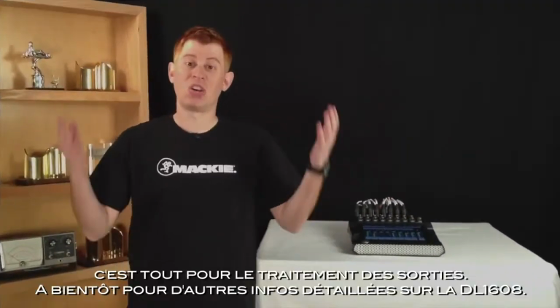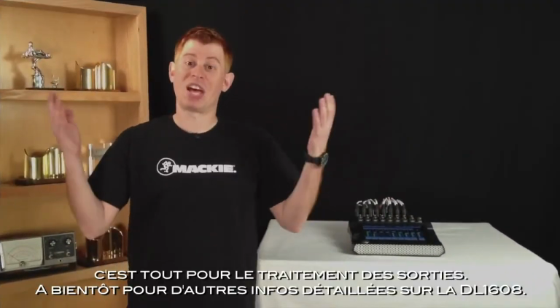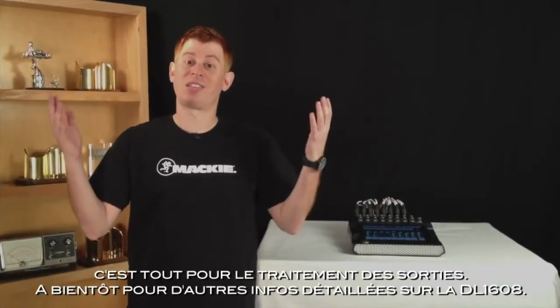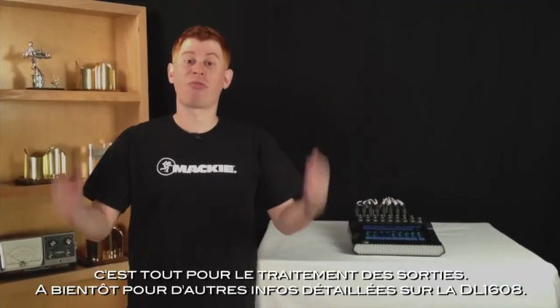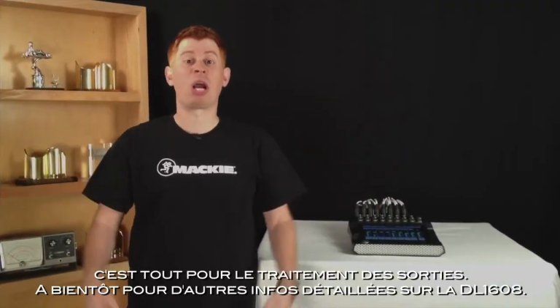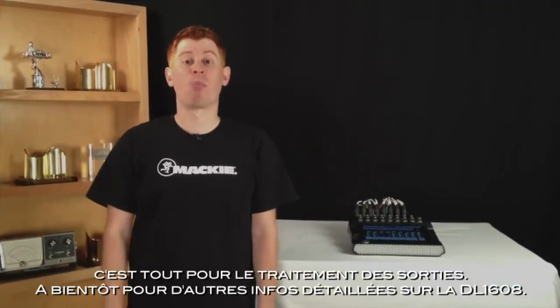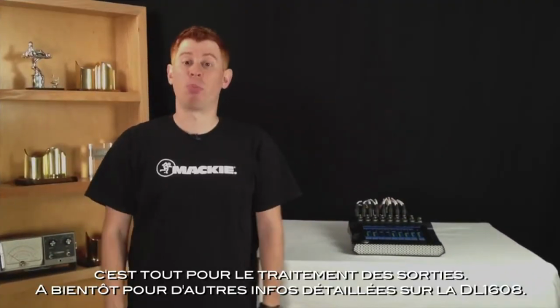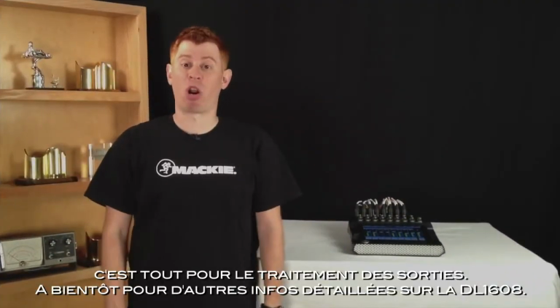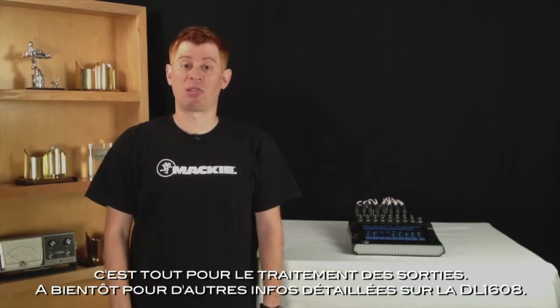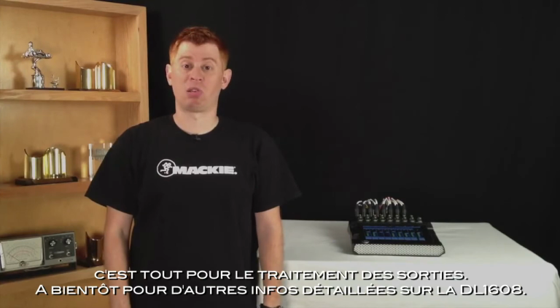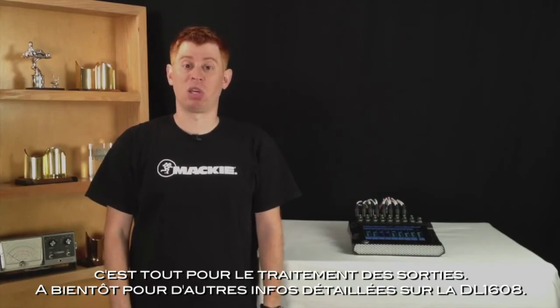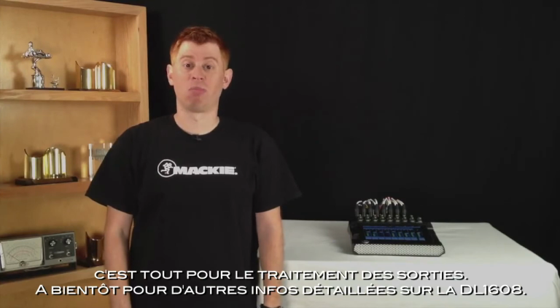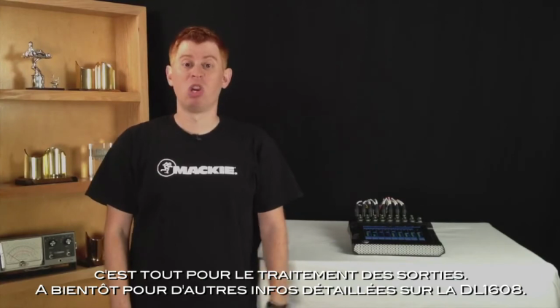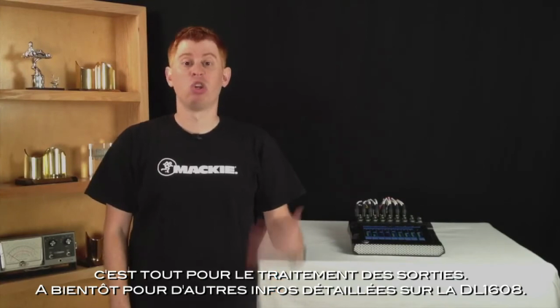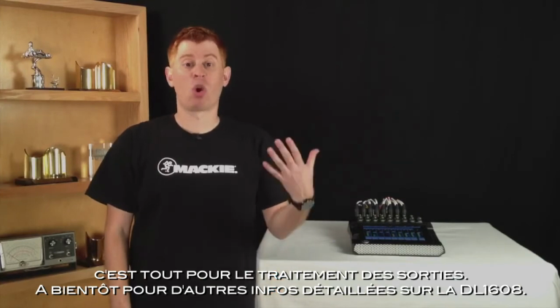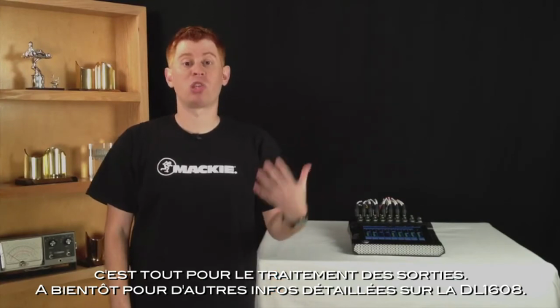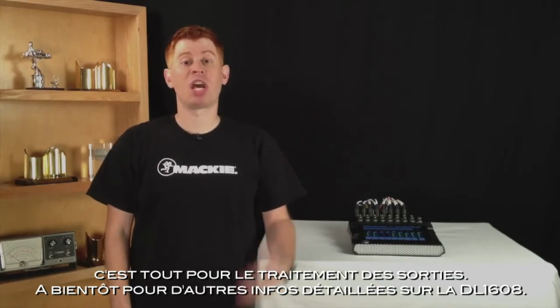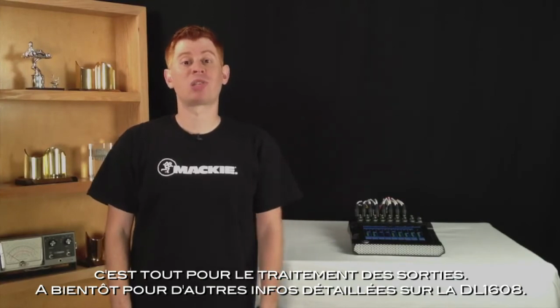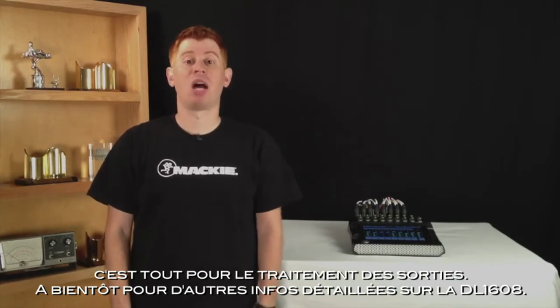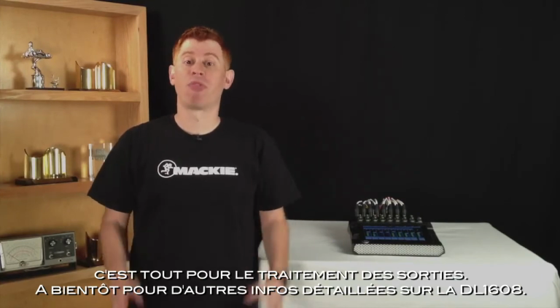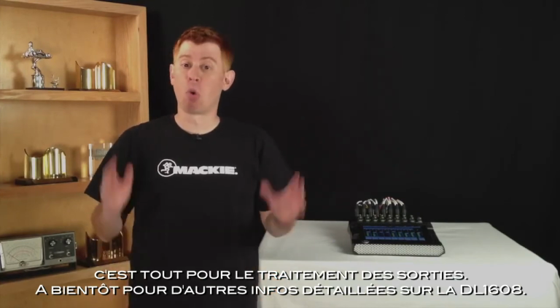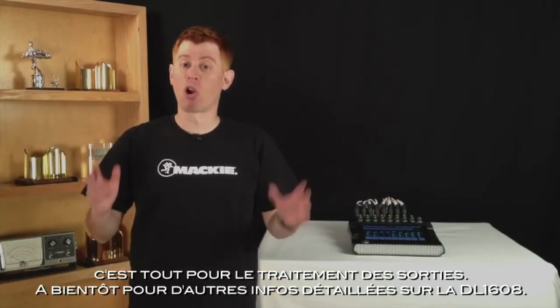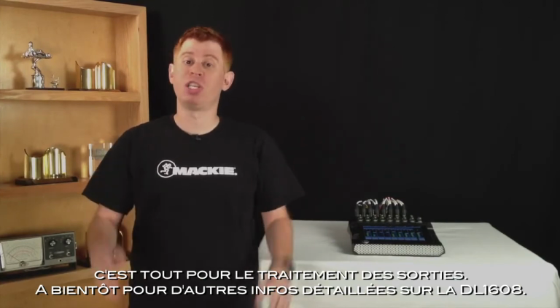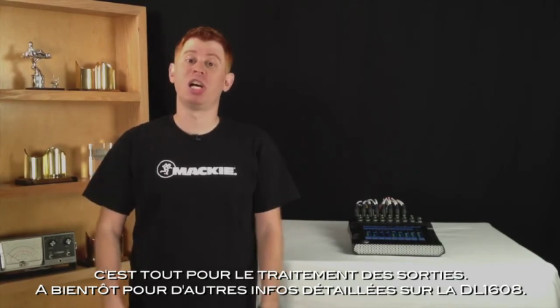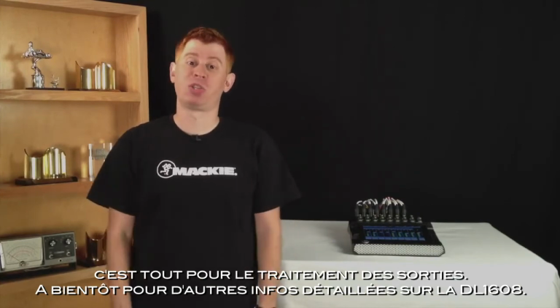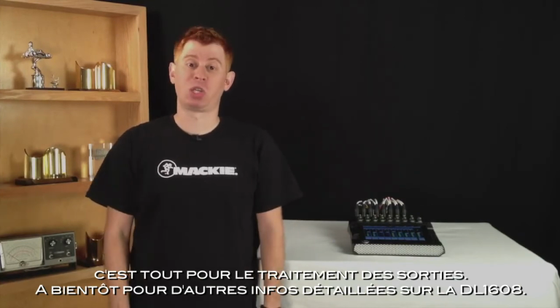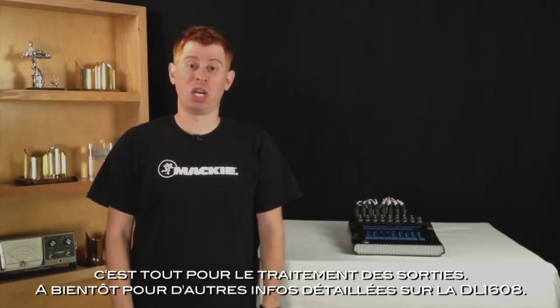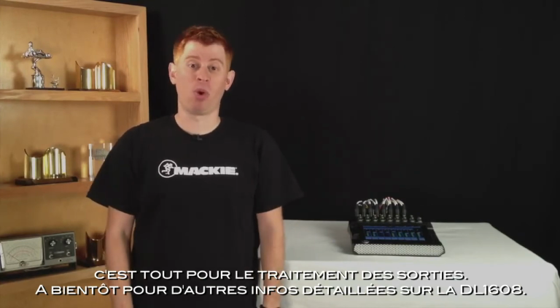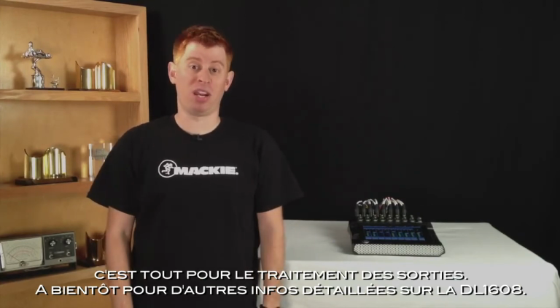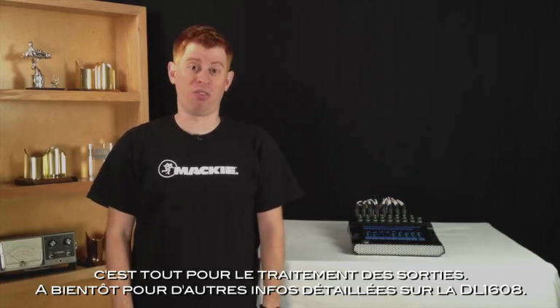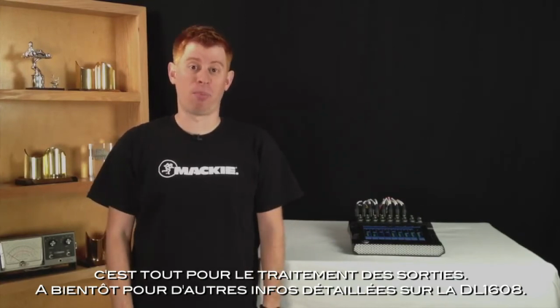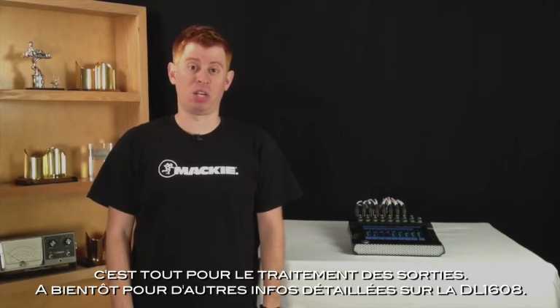That's it for output processing. Join us next time for more DL1608 information.